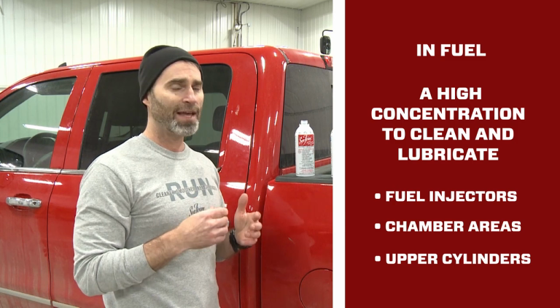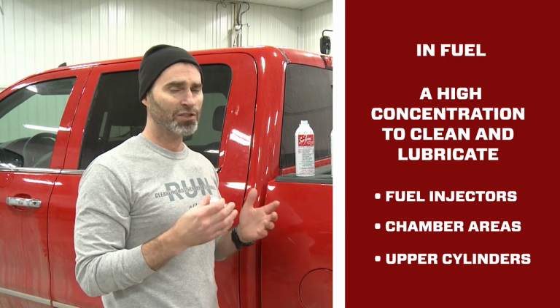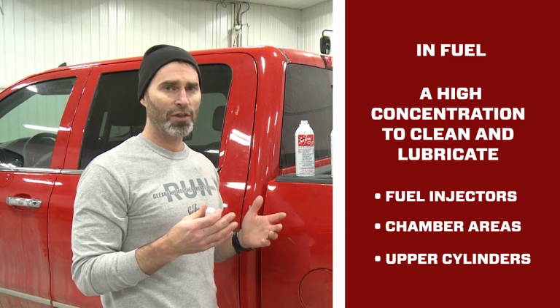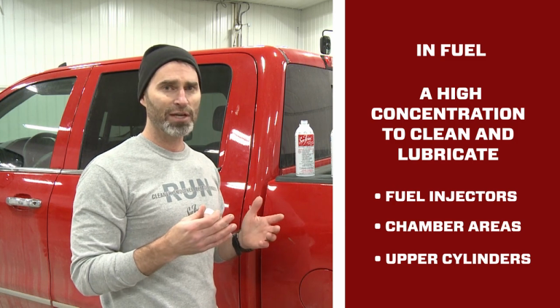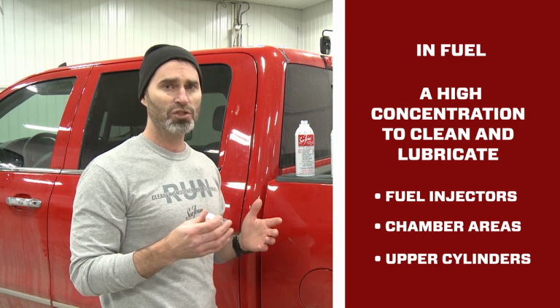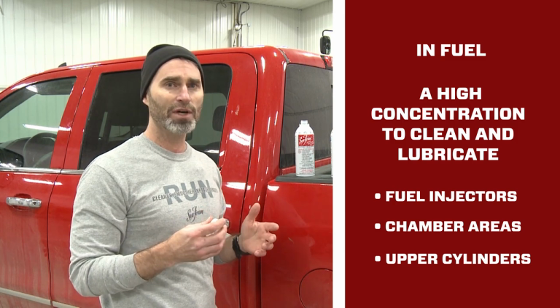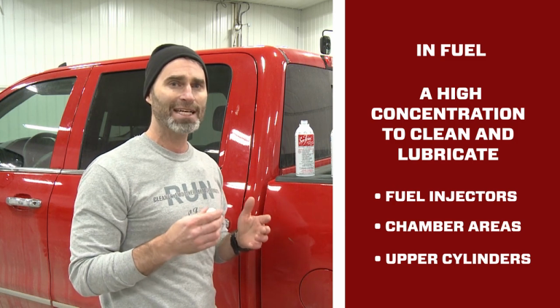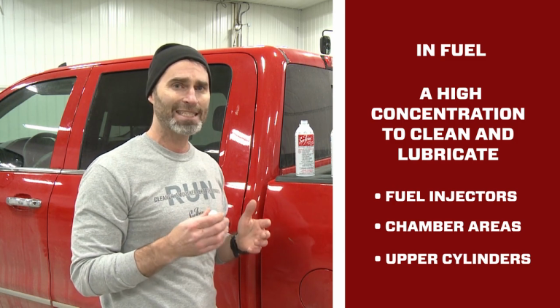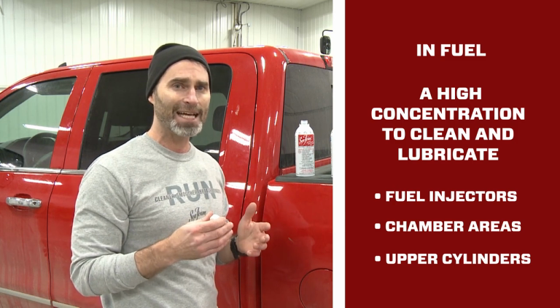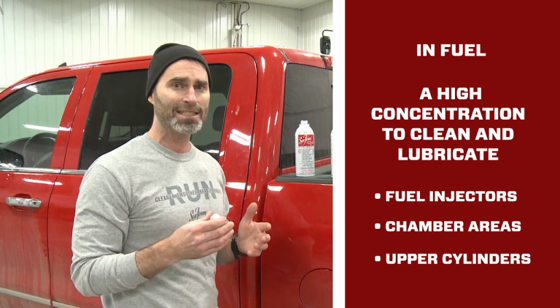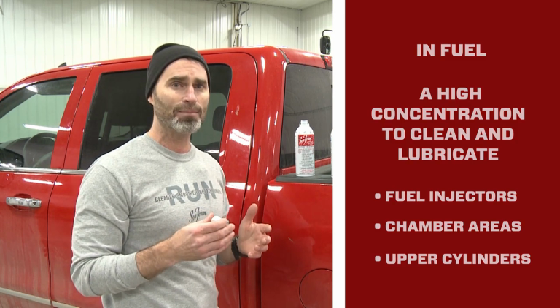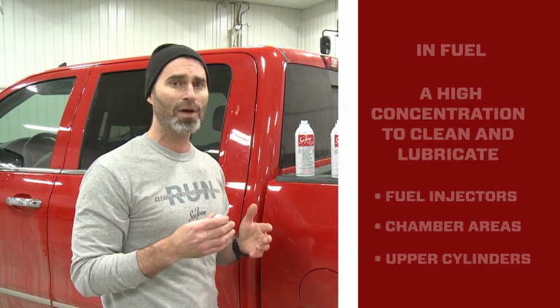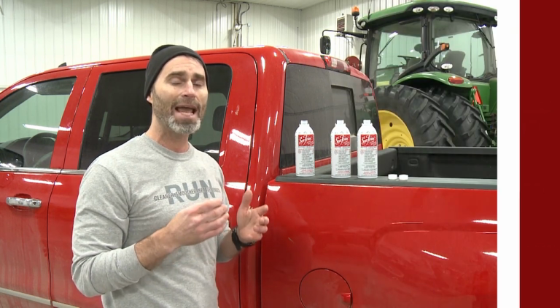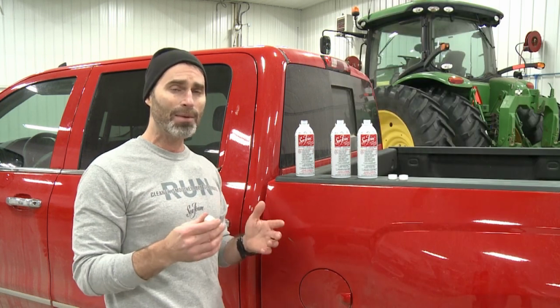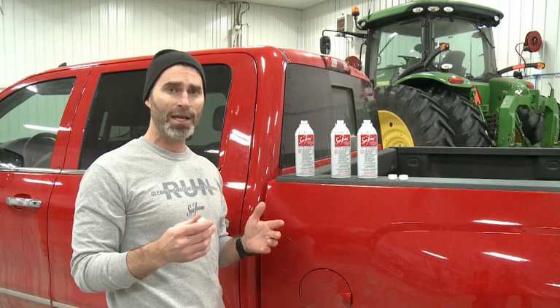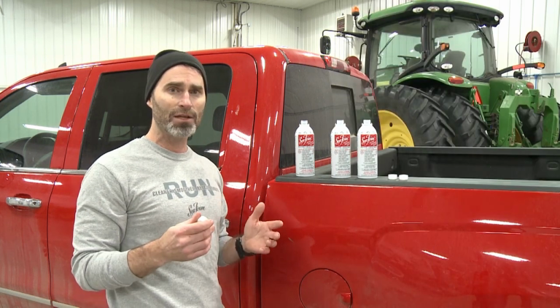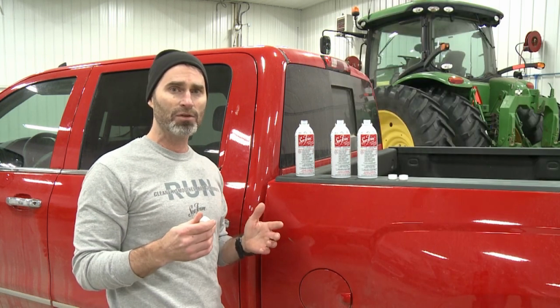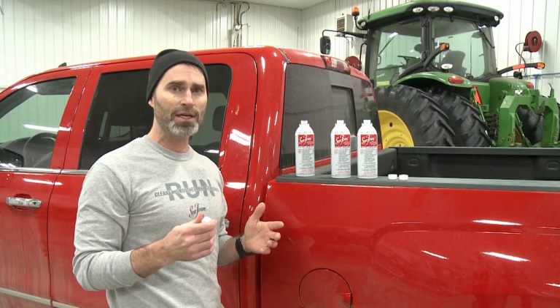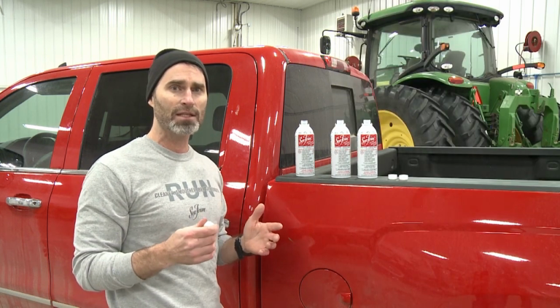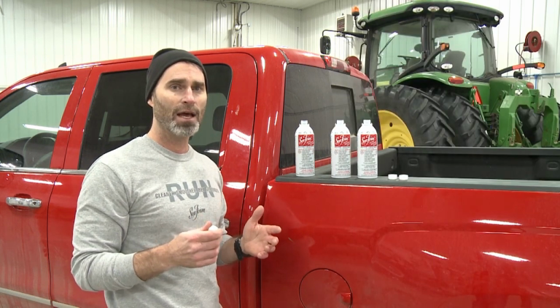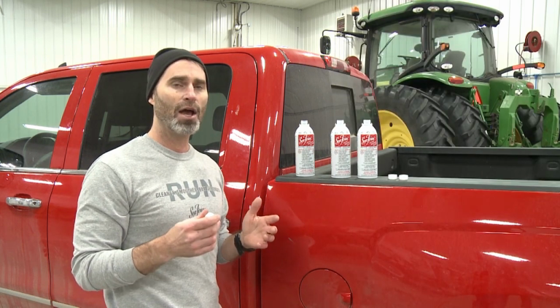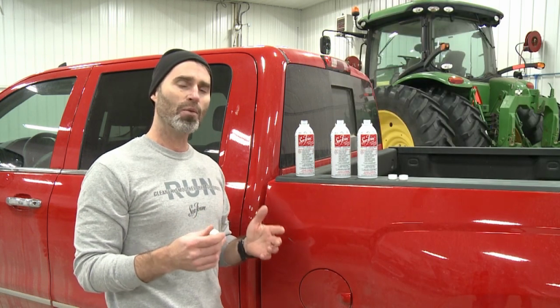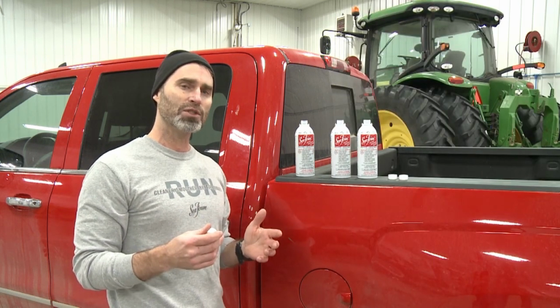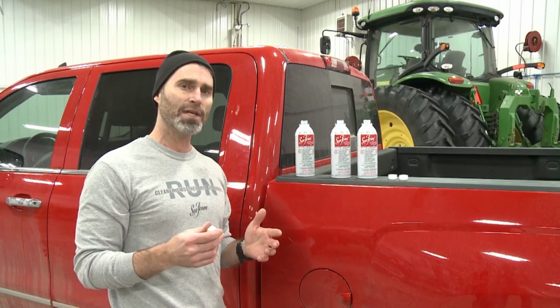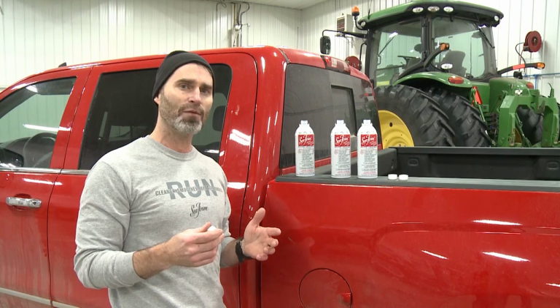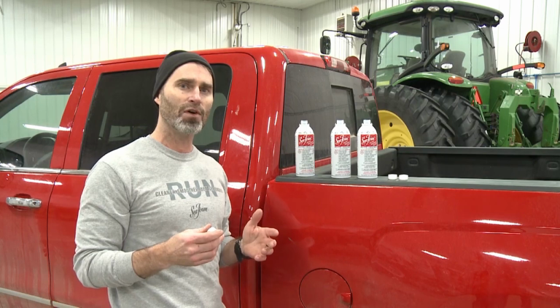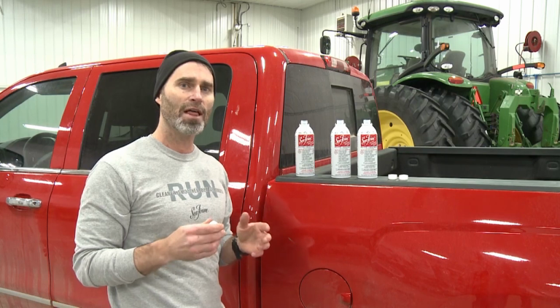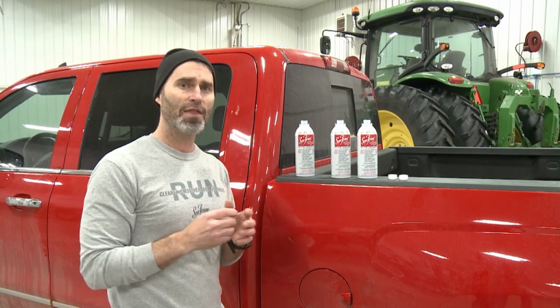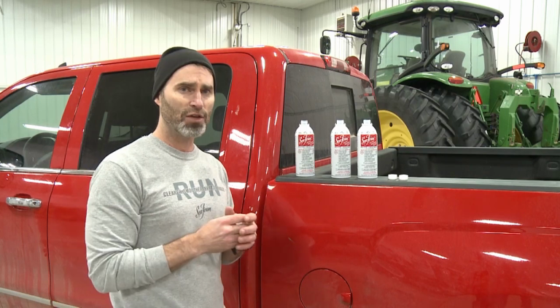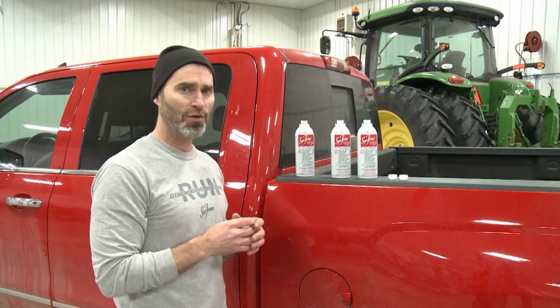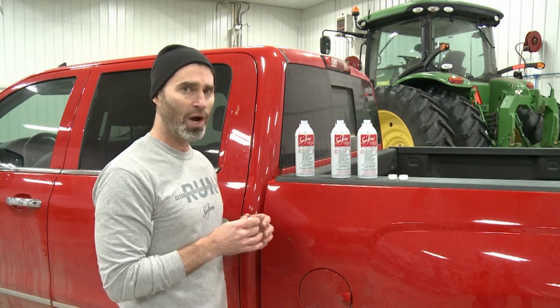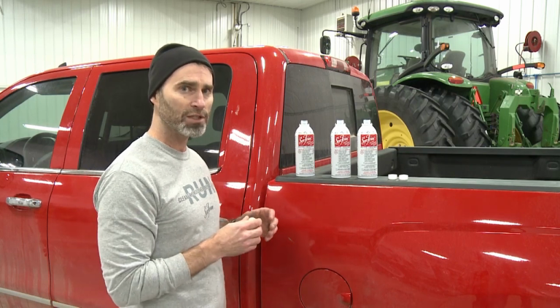That's all there is to it — it's that simple. Anybody can do this. I hope this was helpful. Thank you for watching.